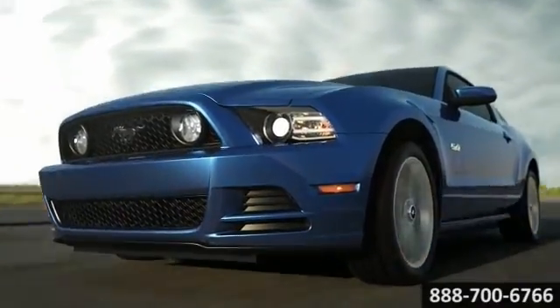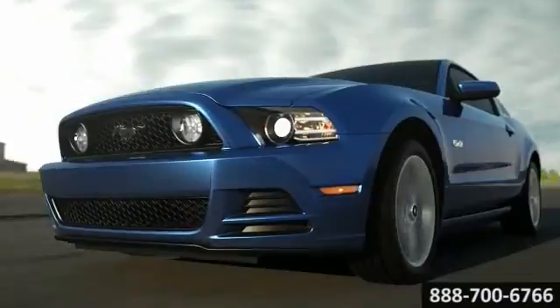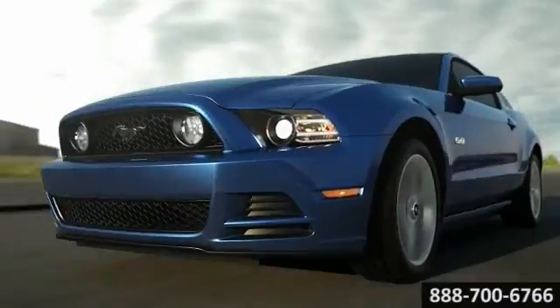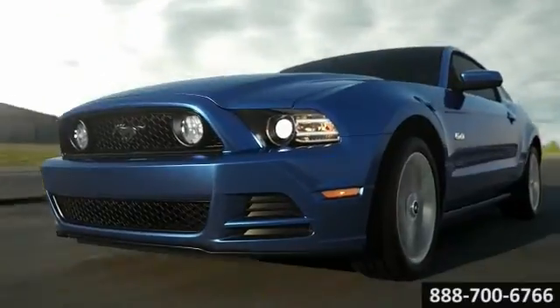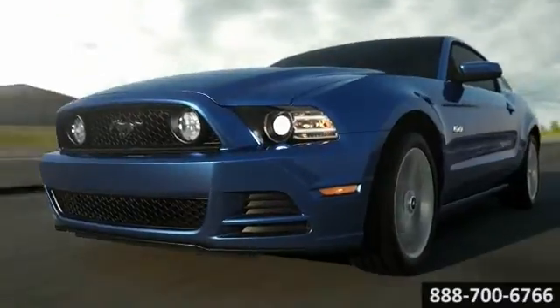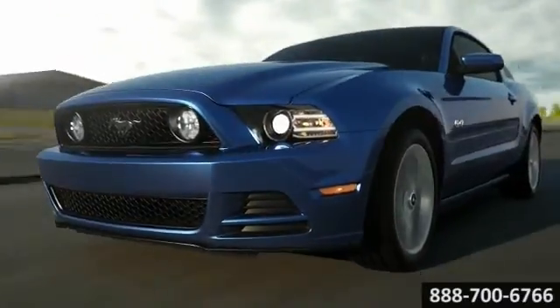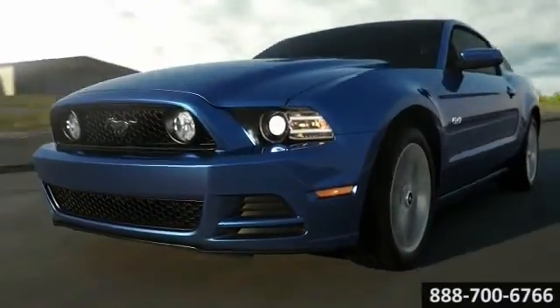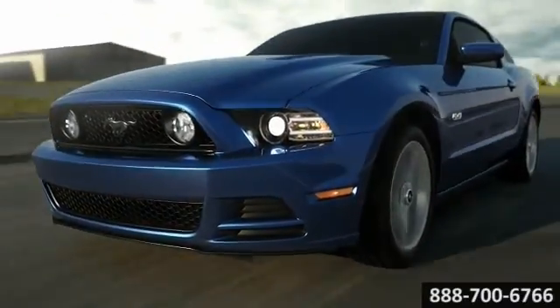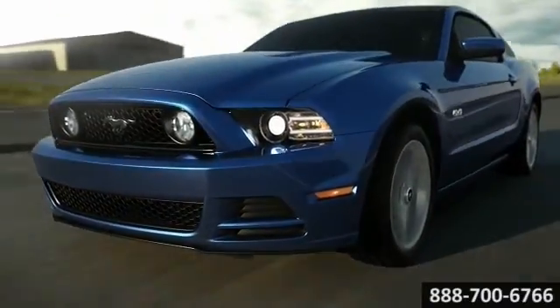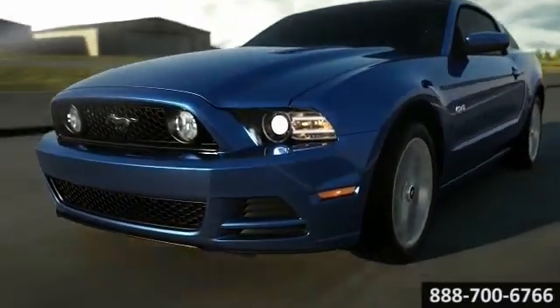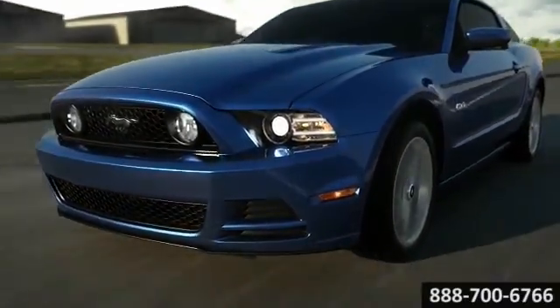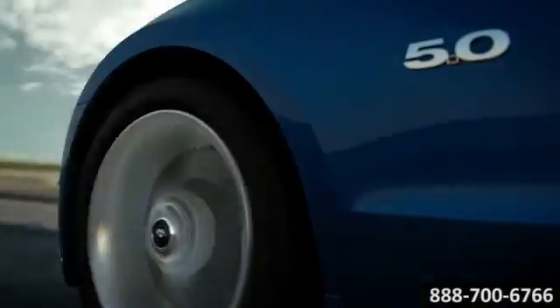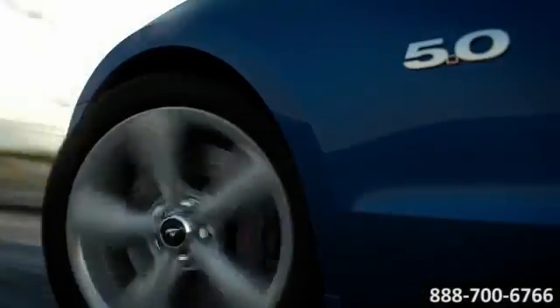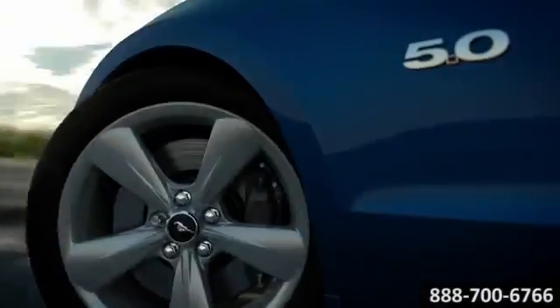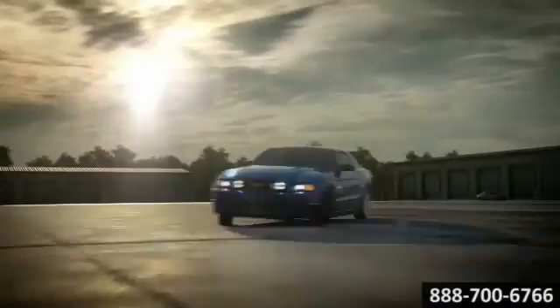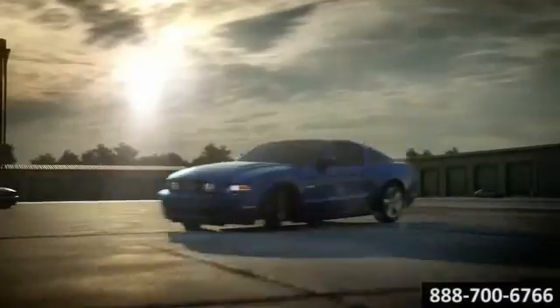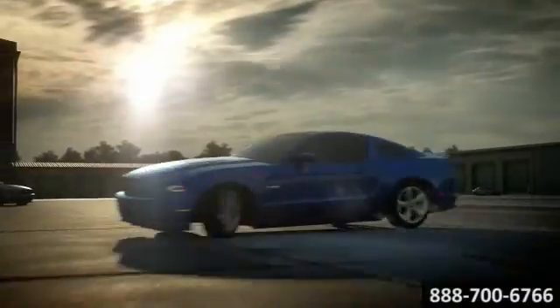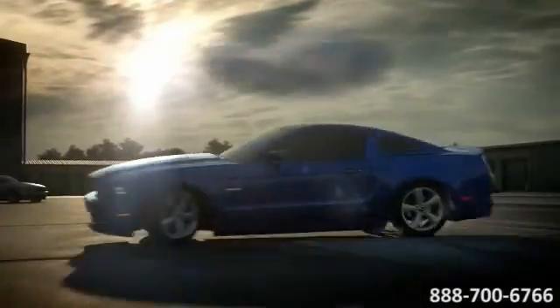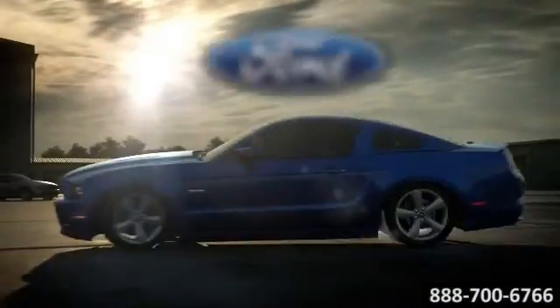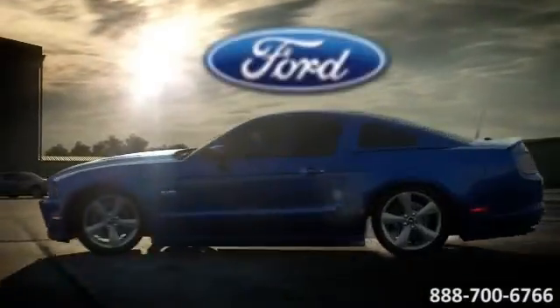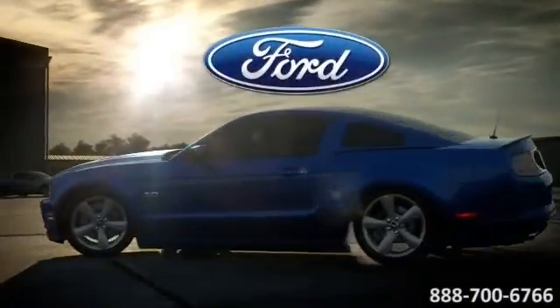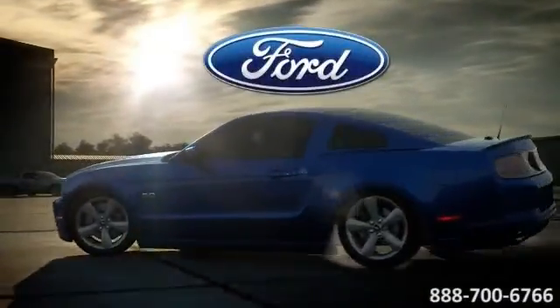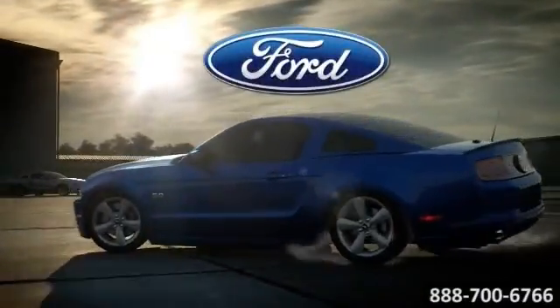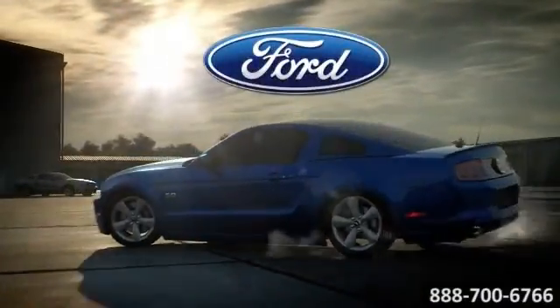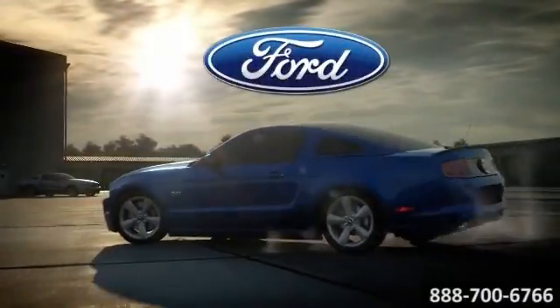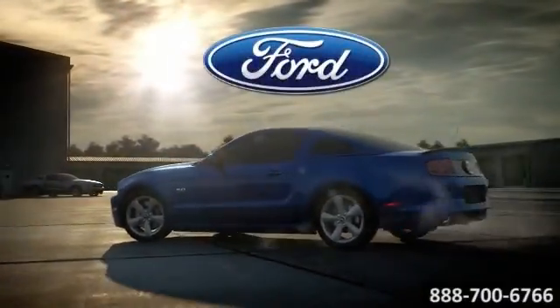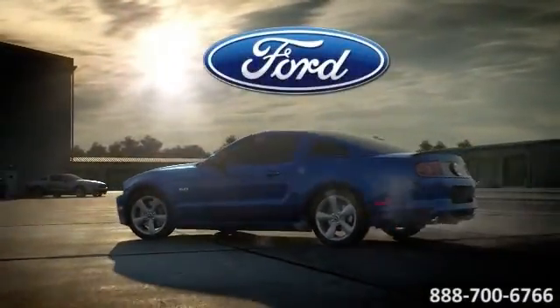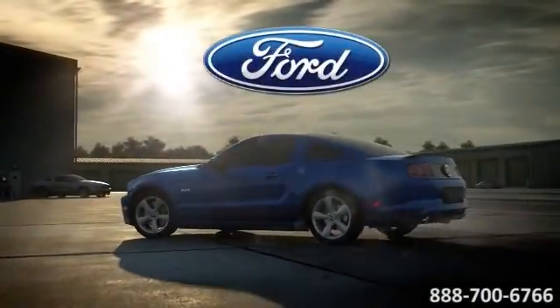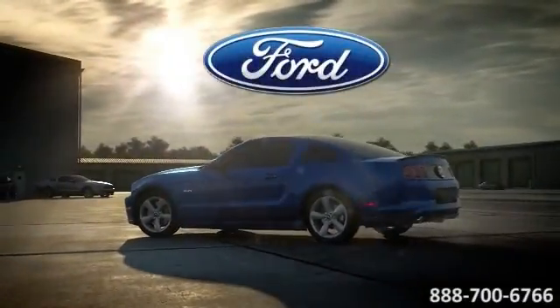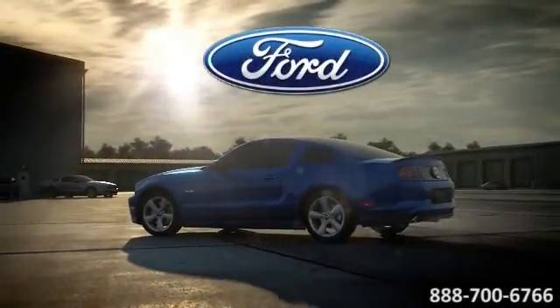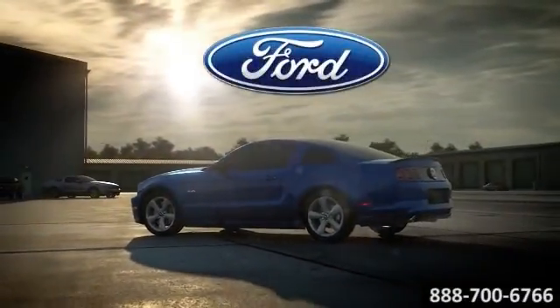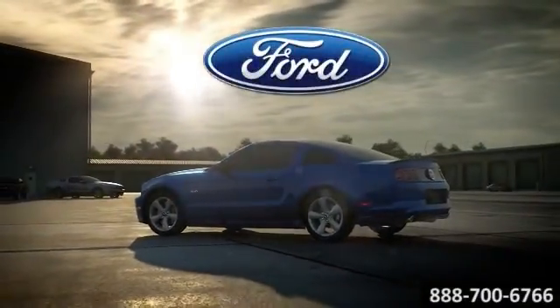The 2014 Ford Mustang. Deep down, you know you want to.